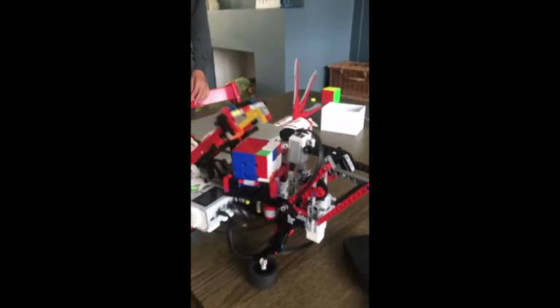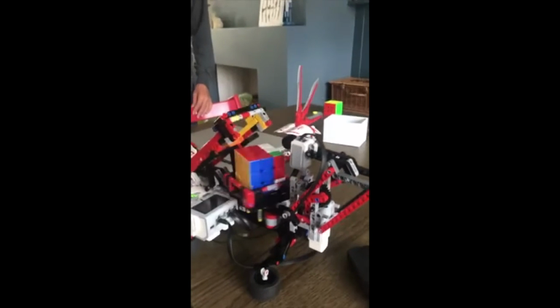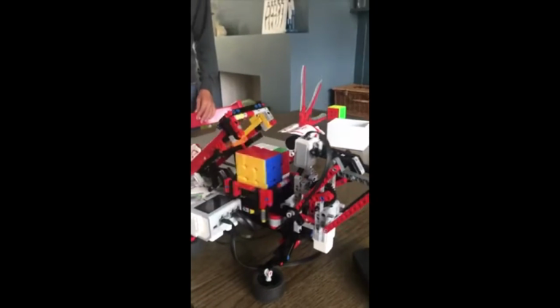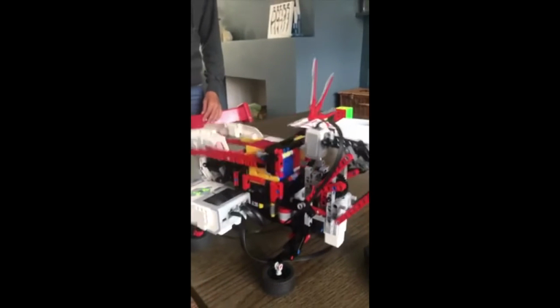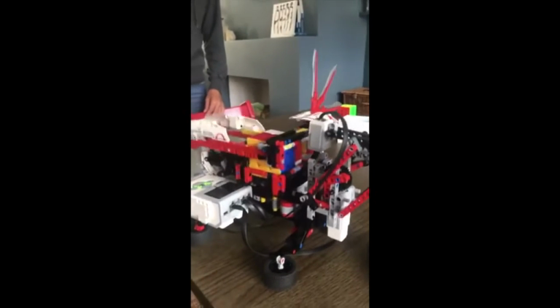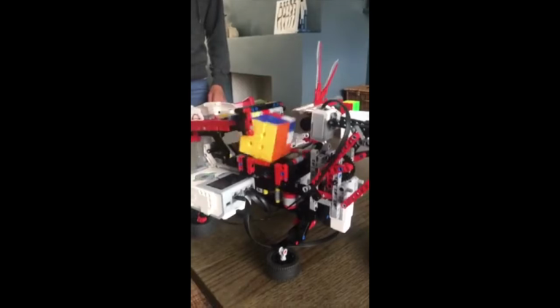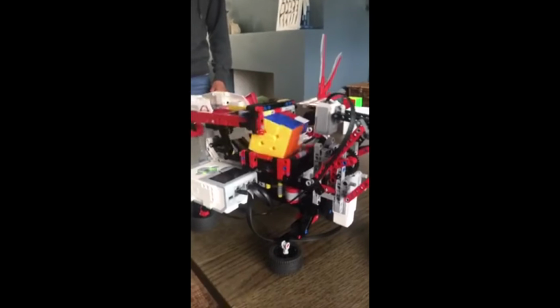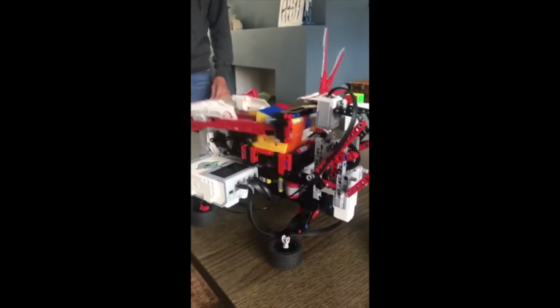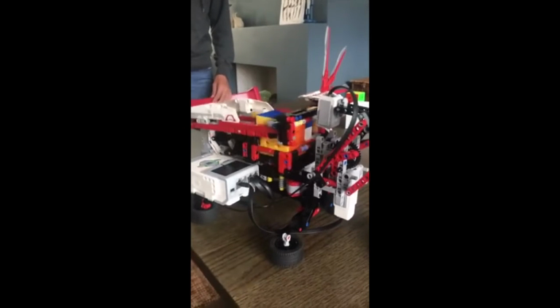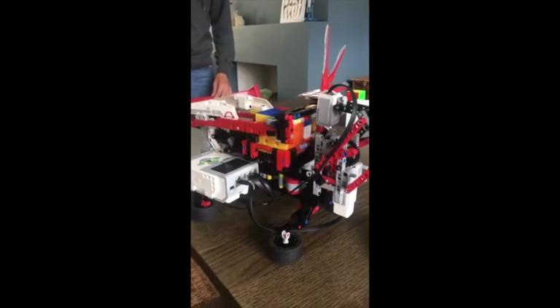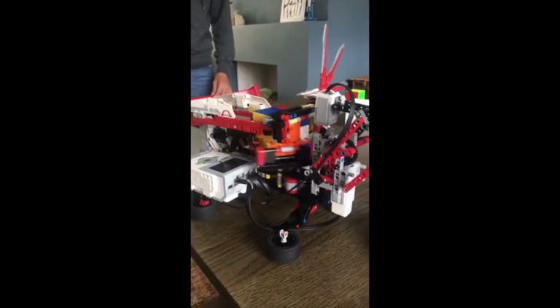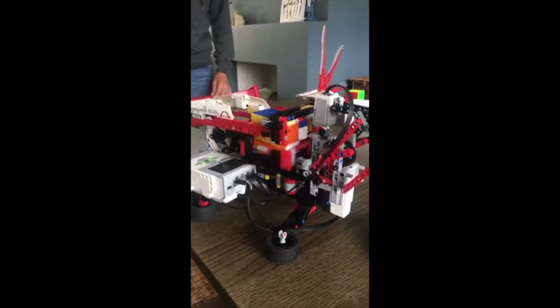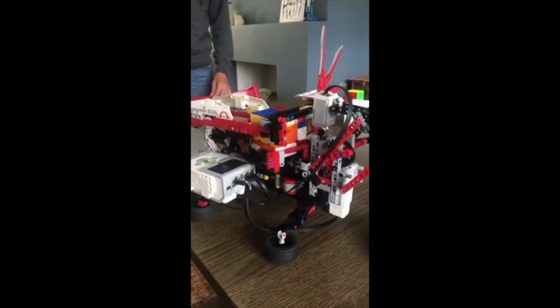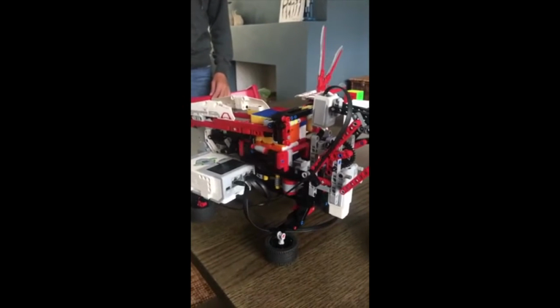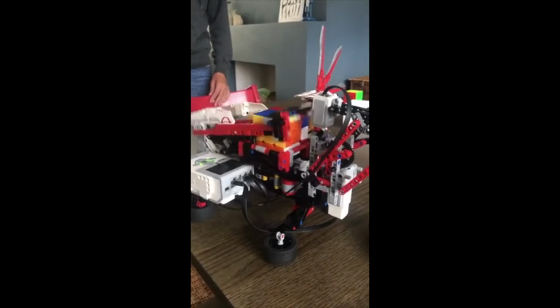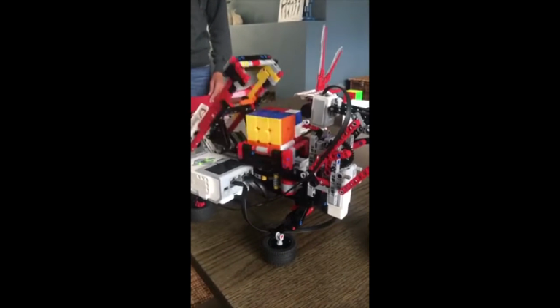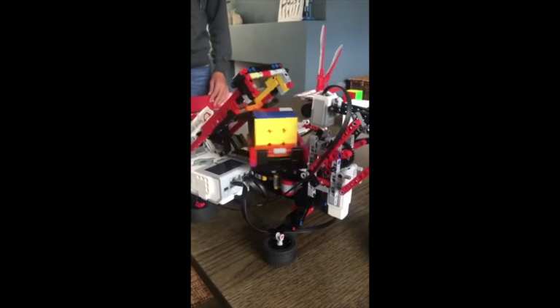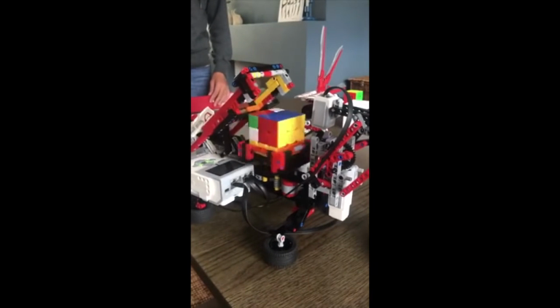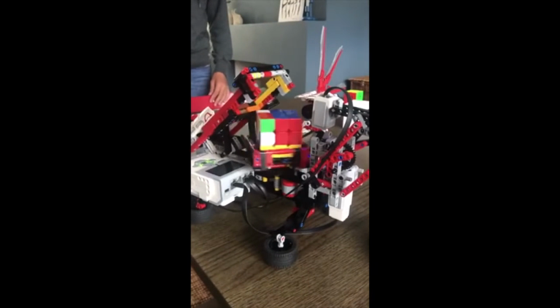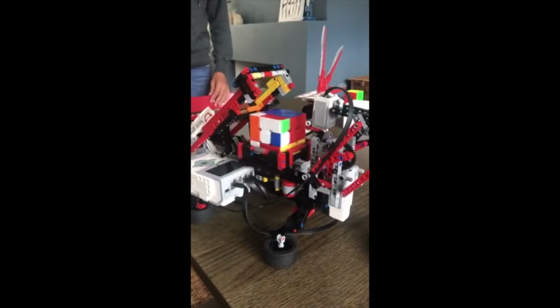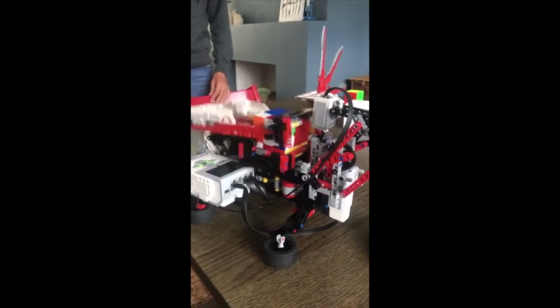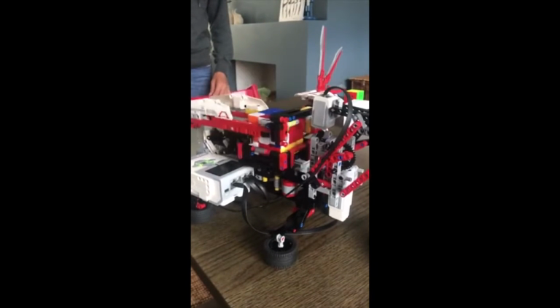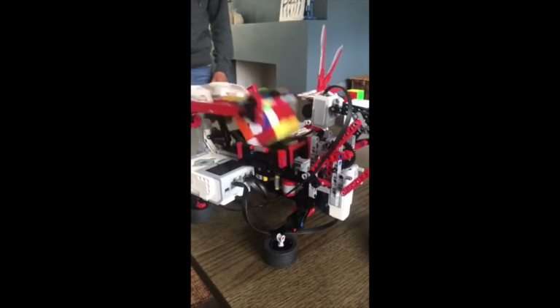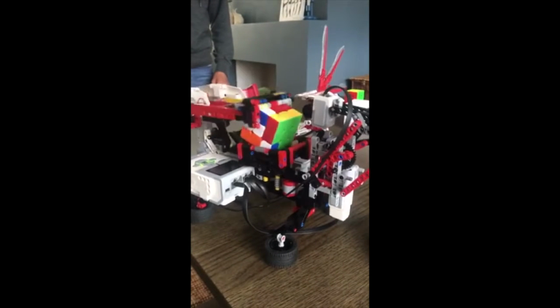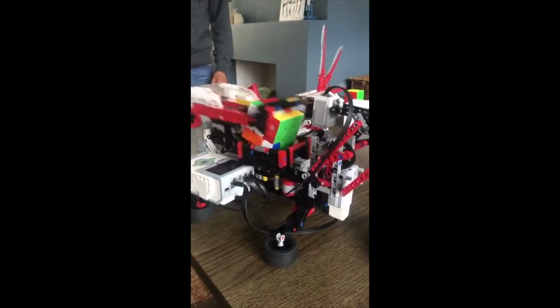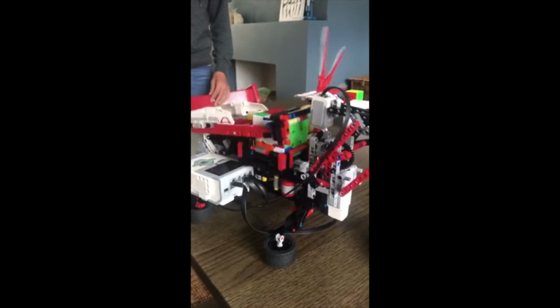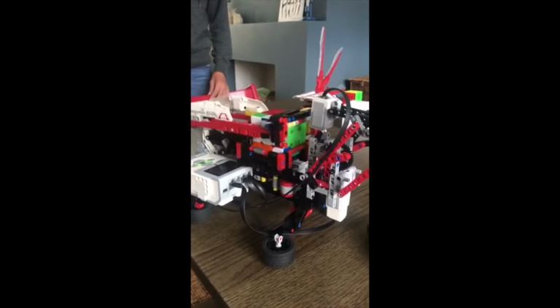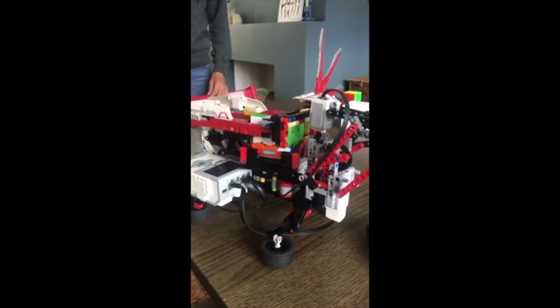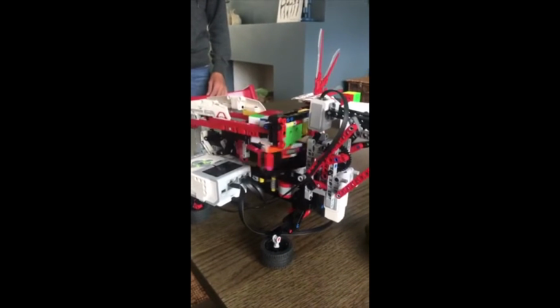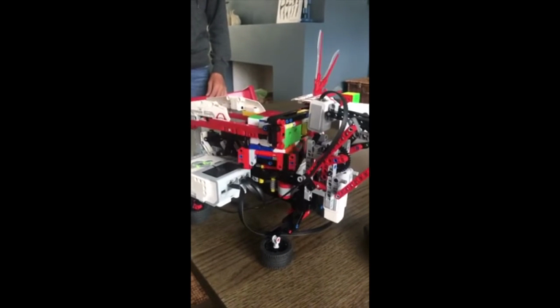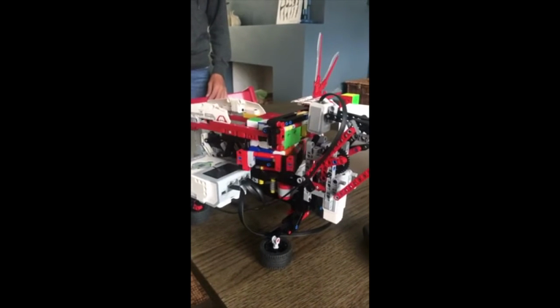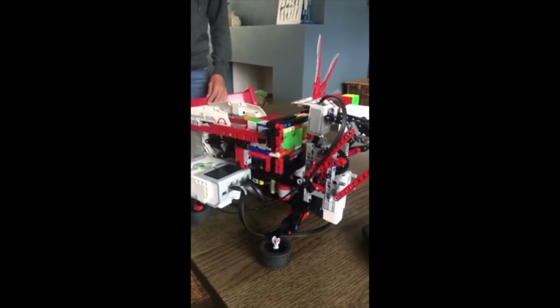Robots are evolving fast. This one in particular can even solve a Rubik's Cube.